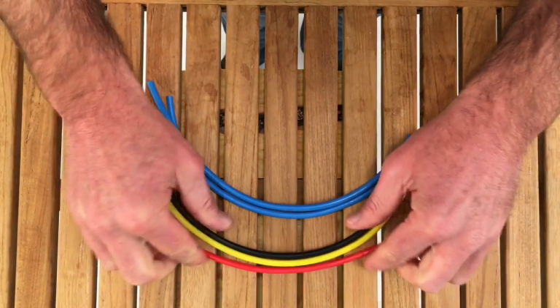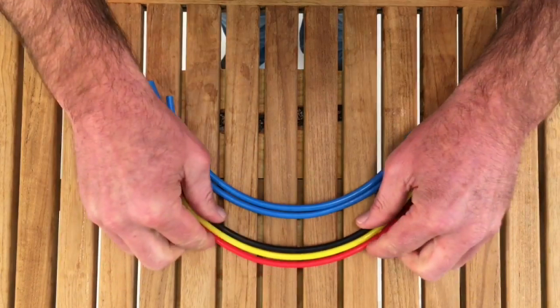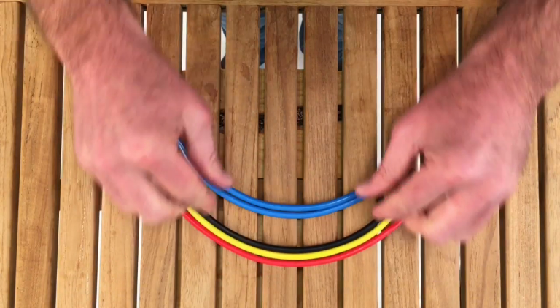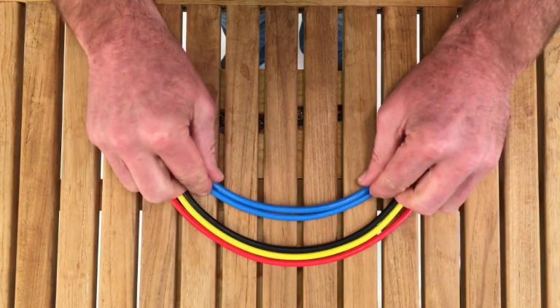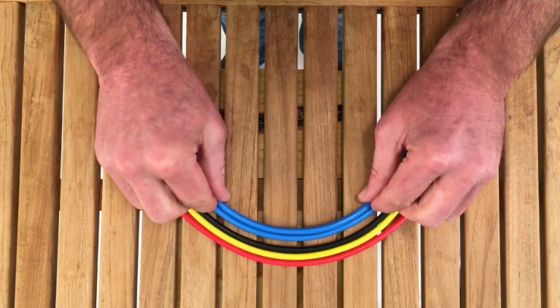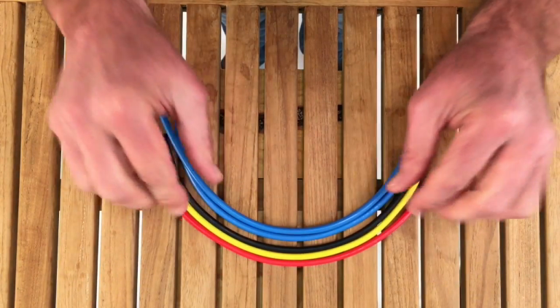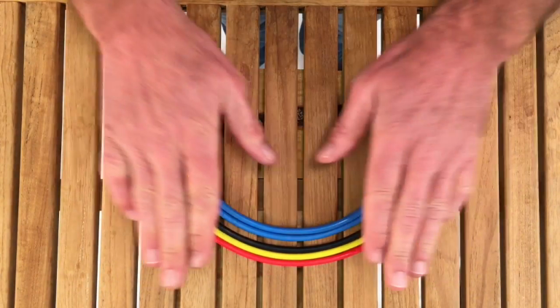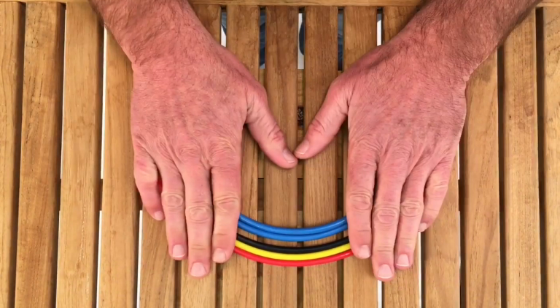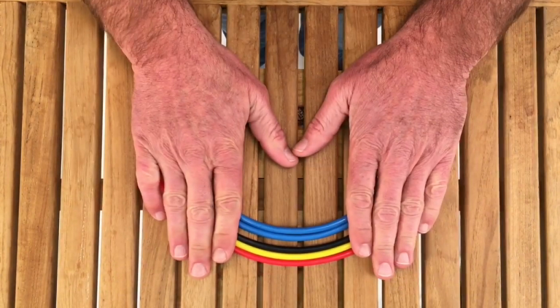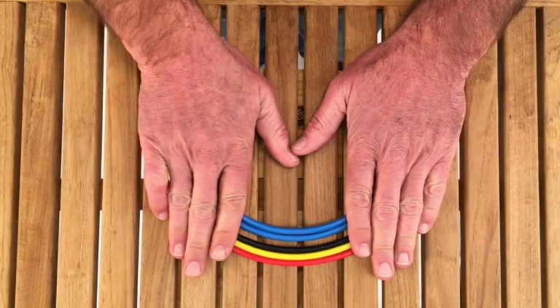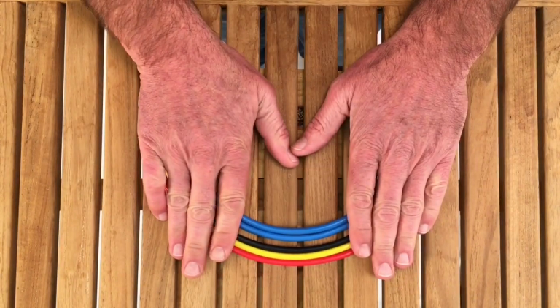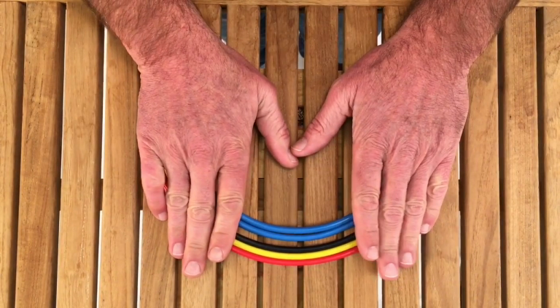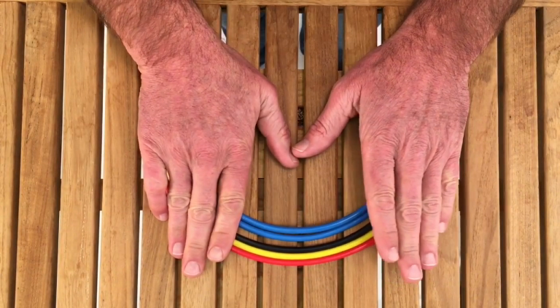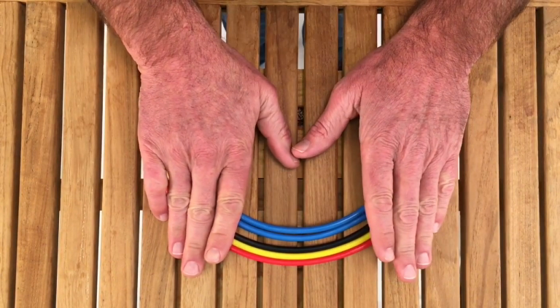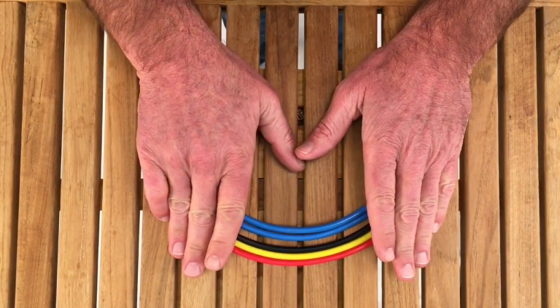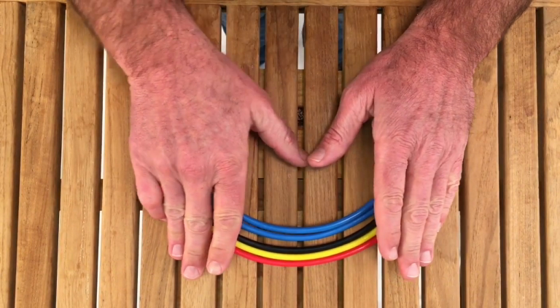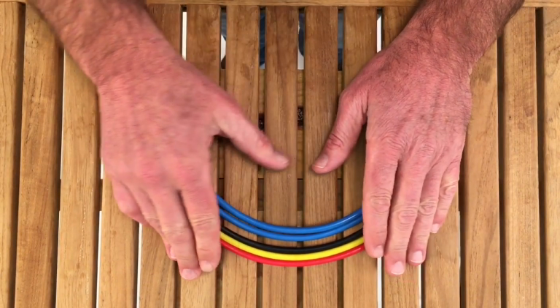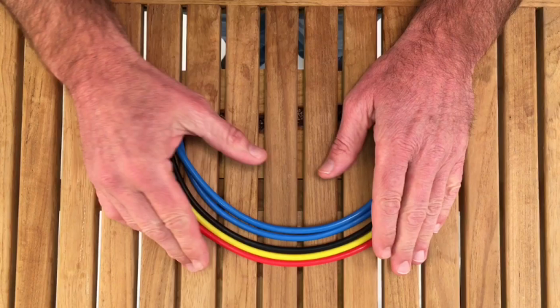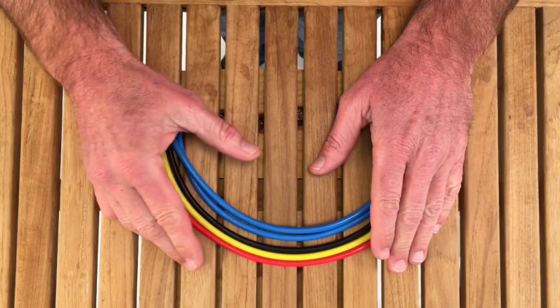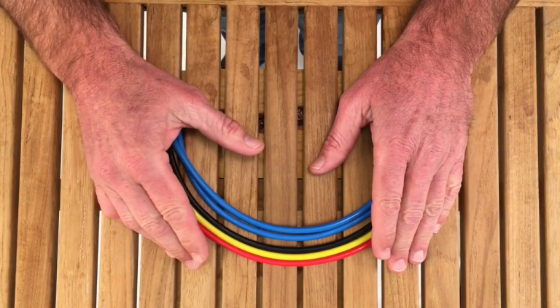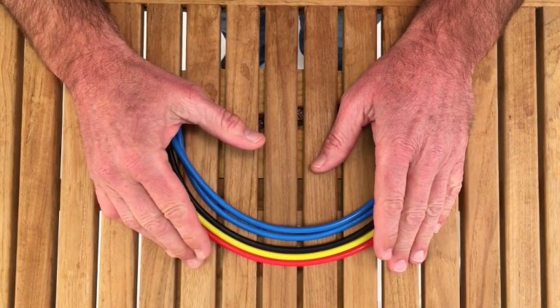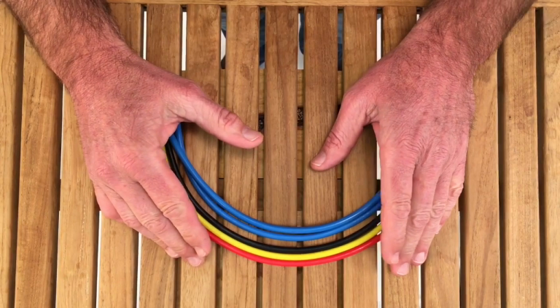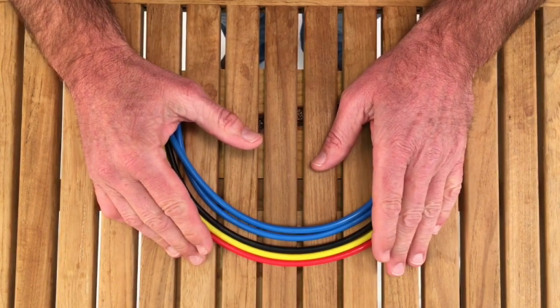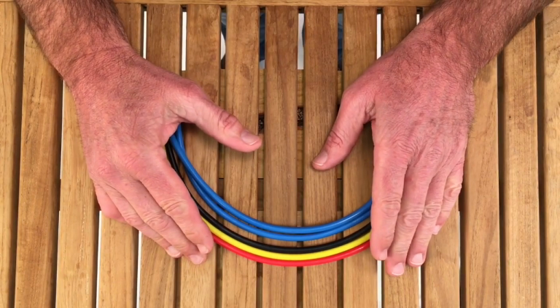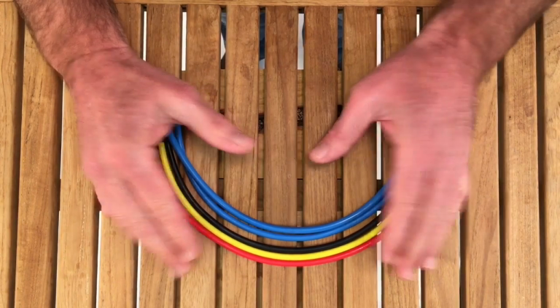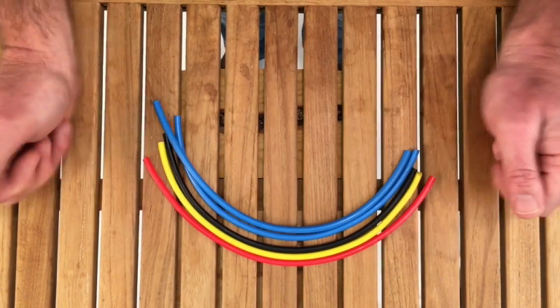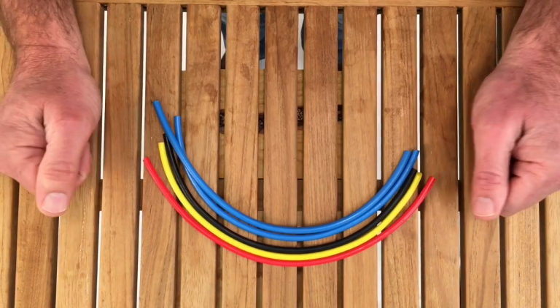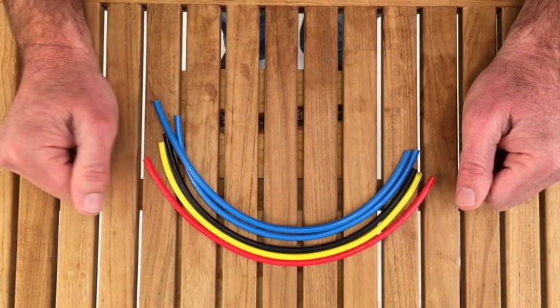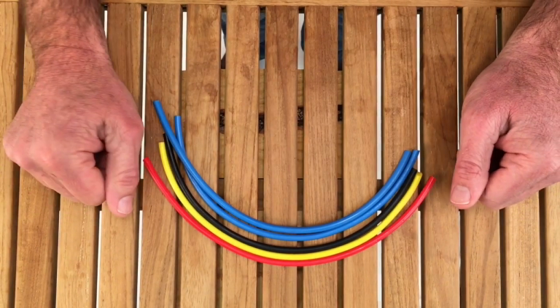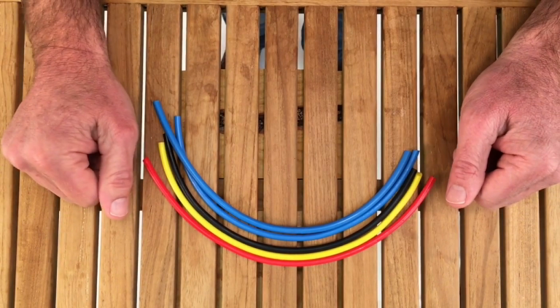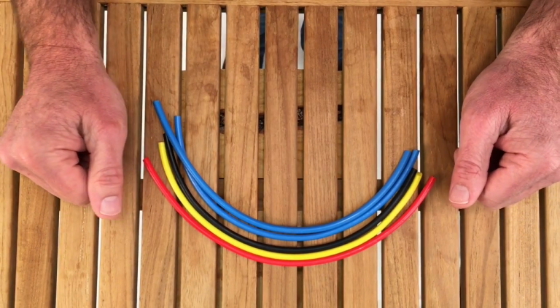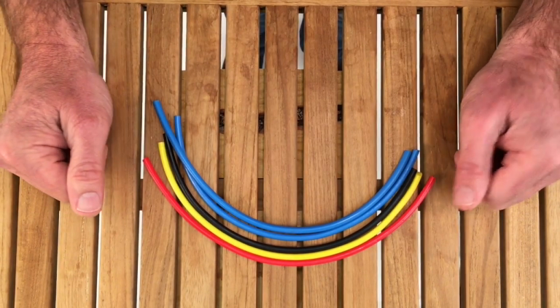For this and all of your stretch cord needs, visit us at APSLTD.com.